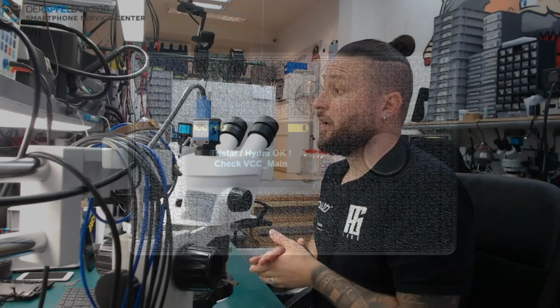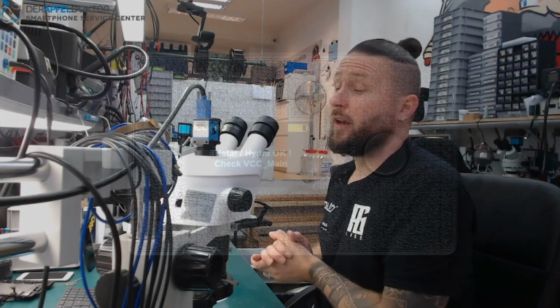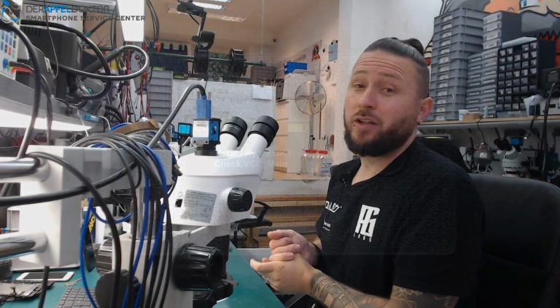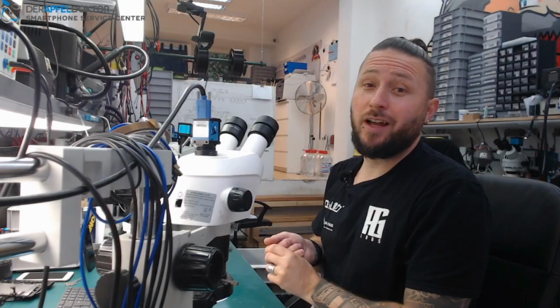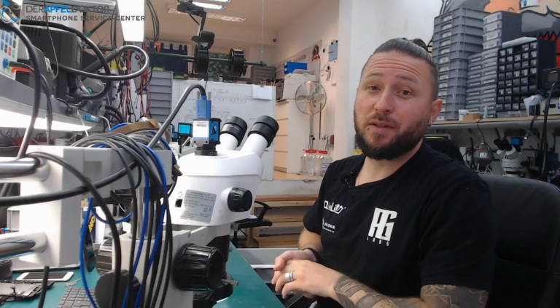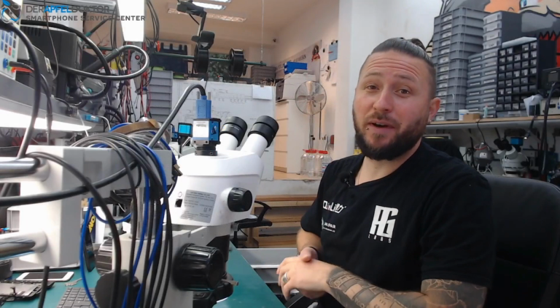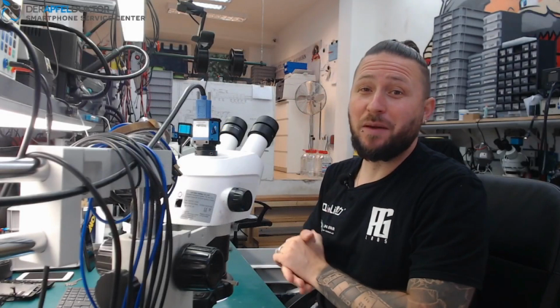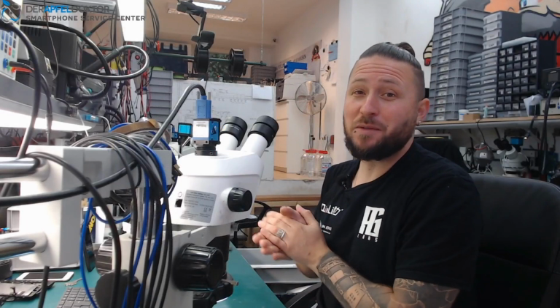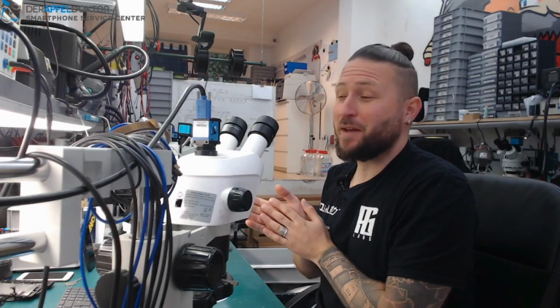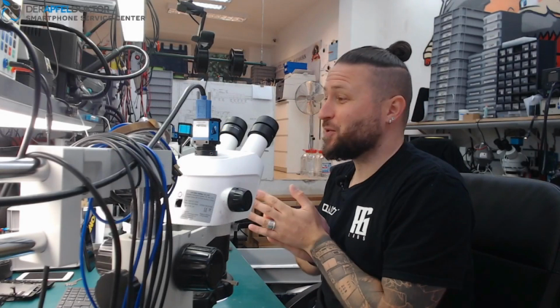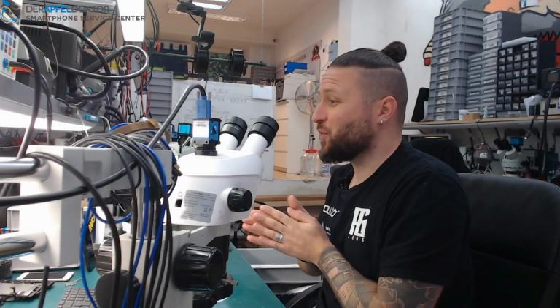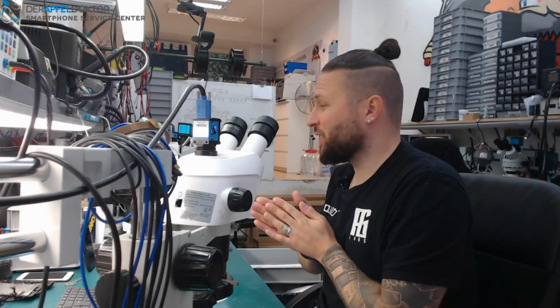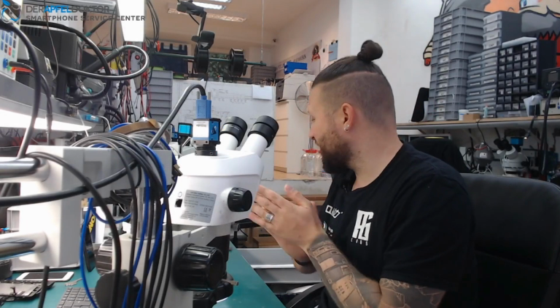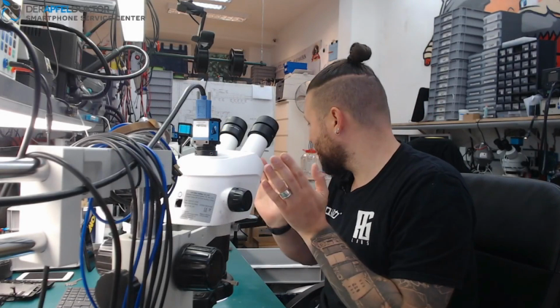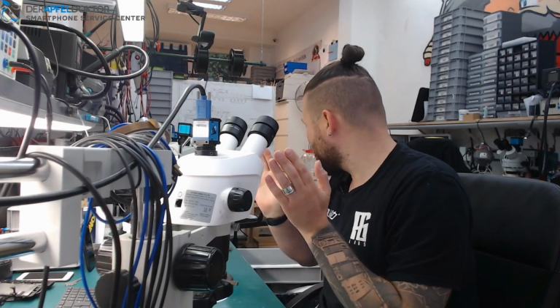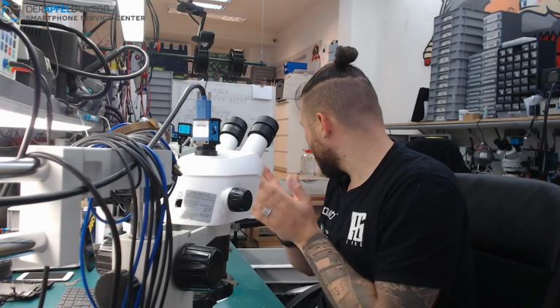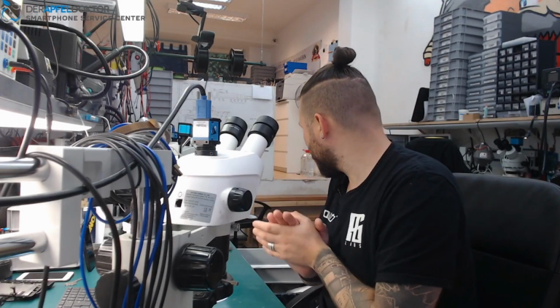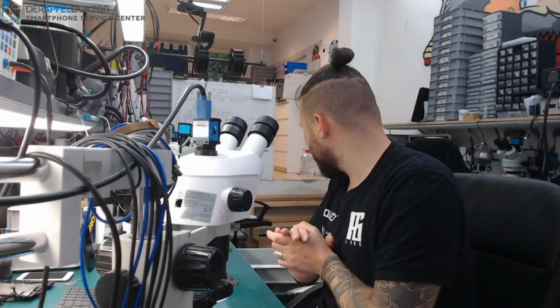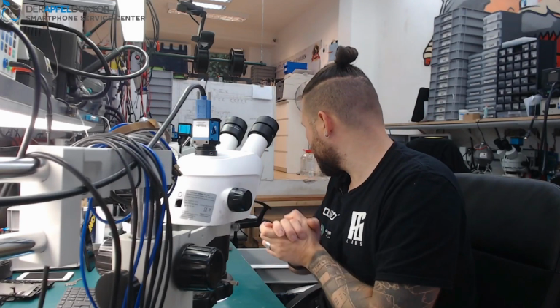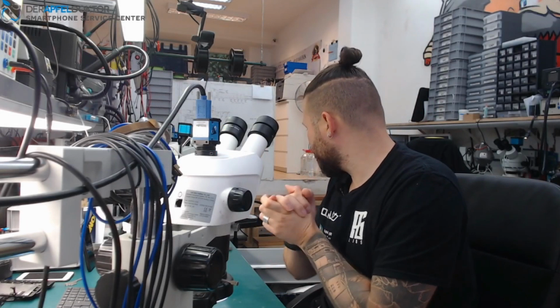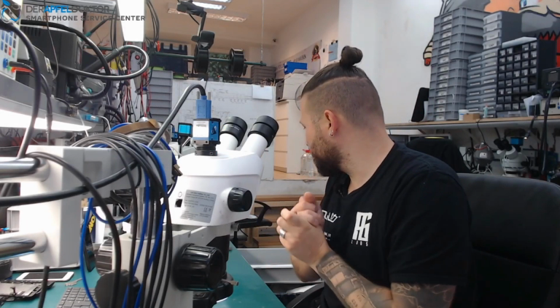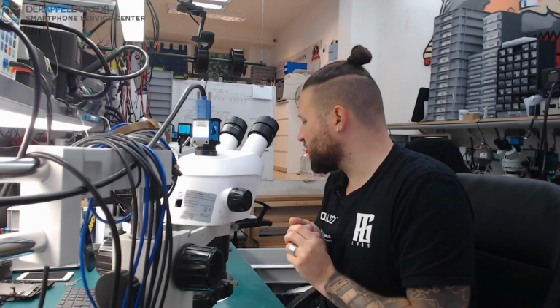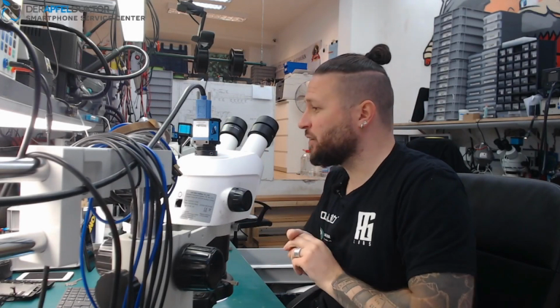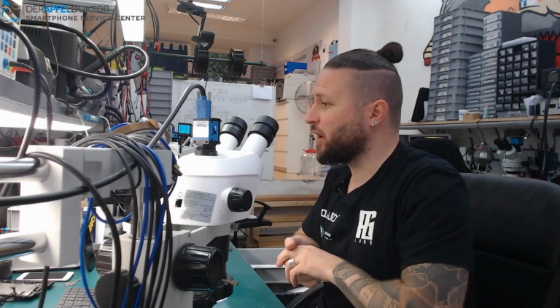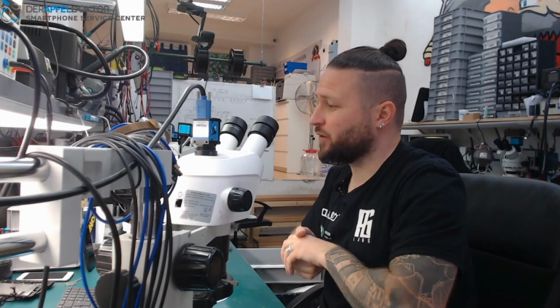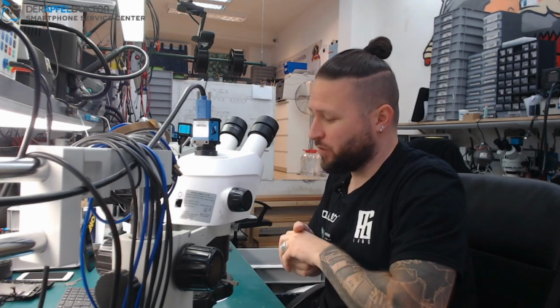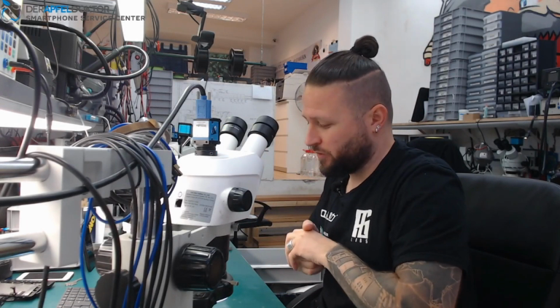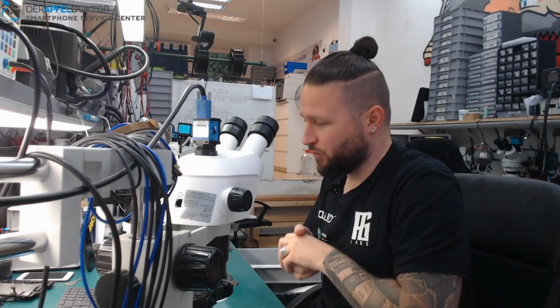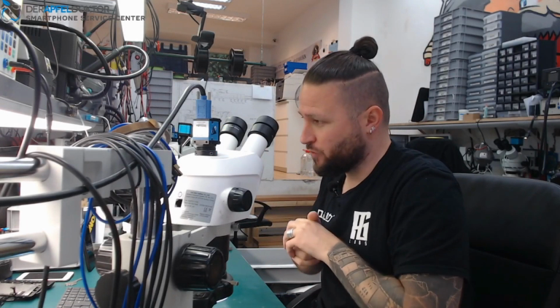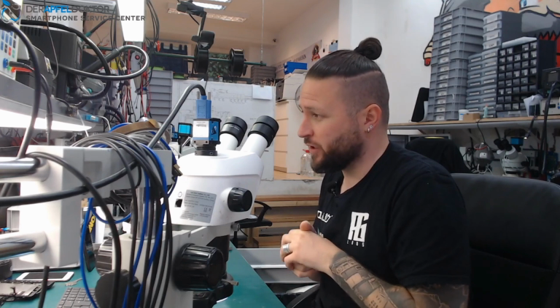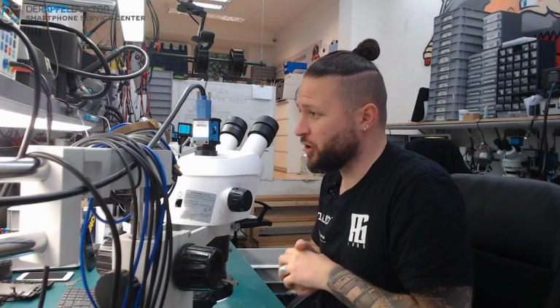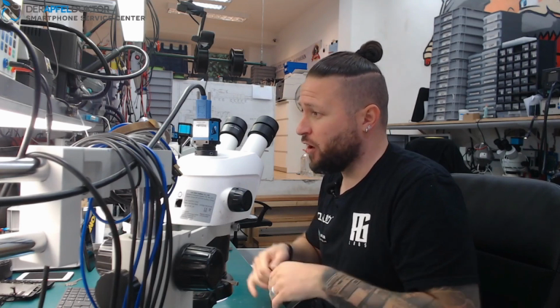Hey, my name is Ben. Good morning. Hello. Welcome to the Micro Soldering Show.